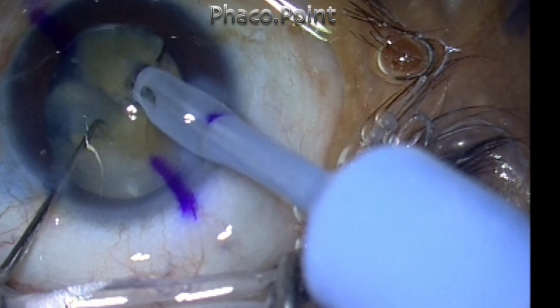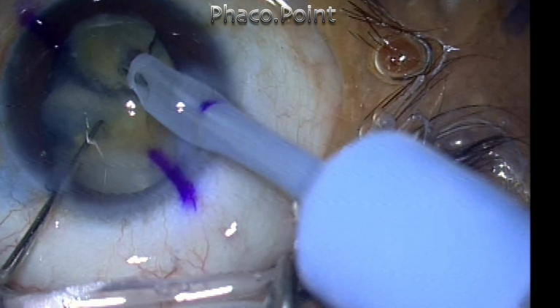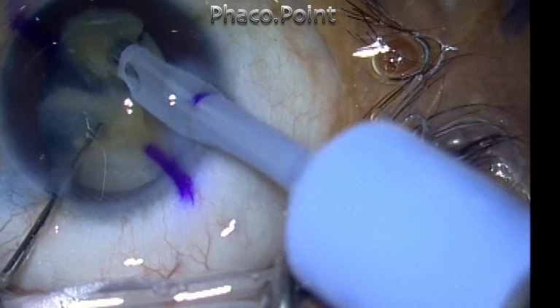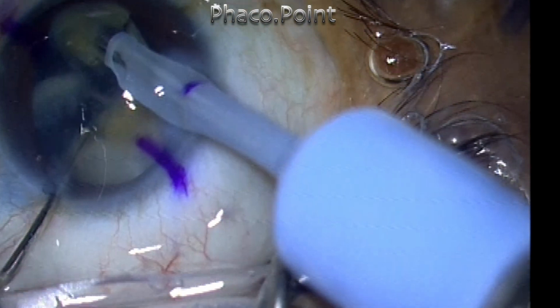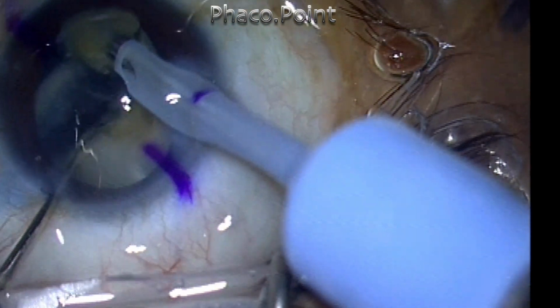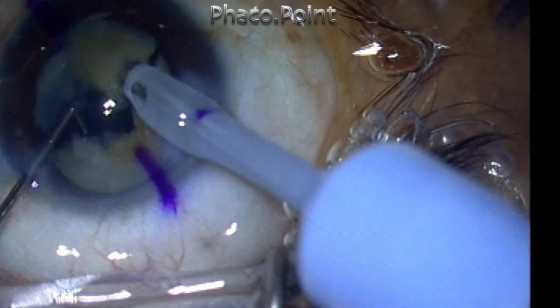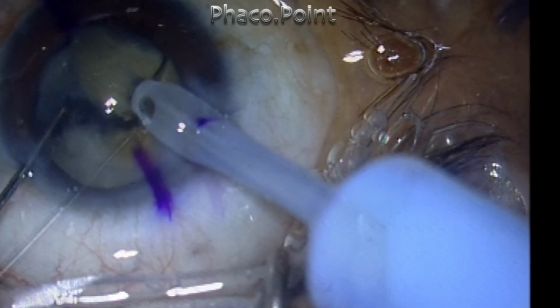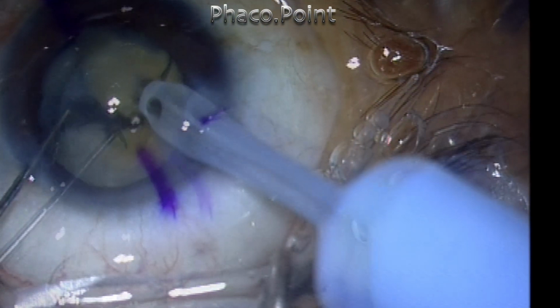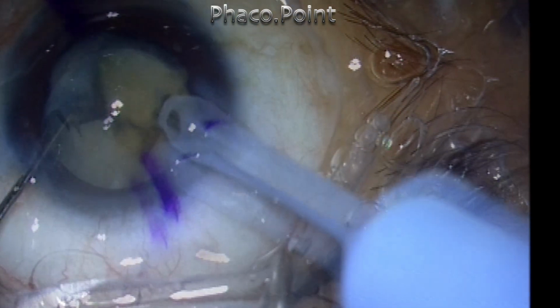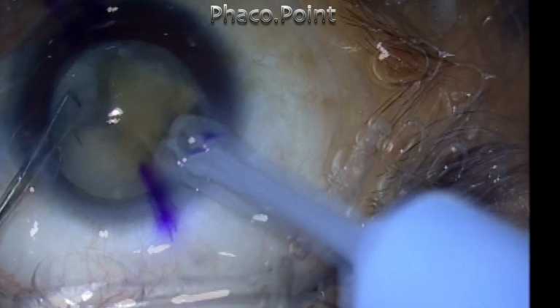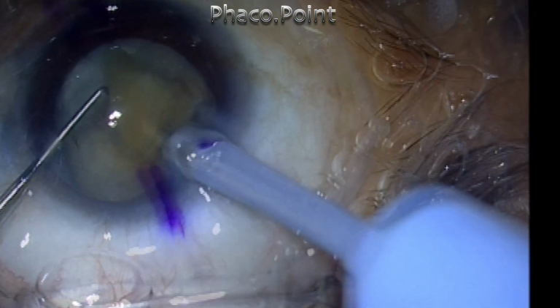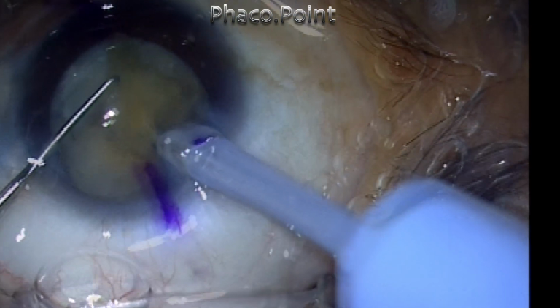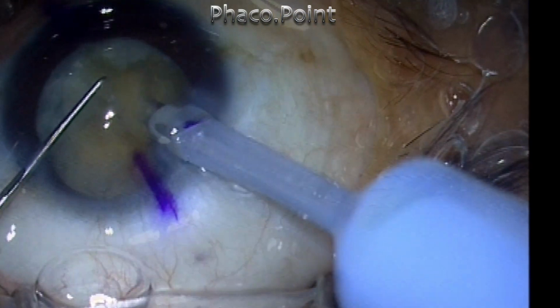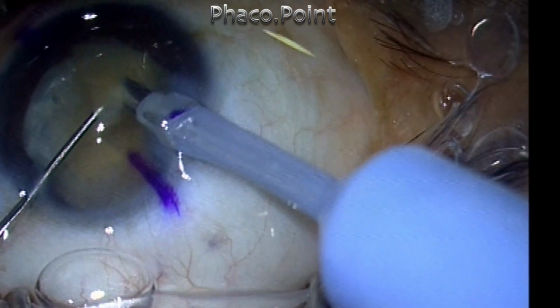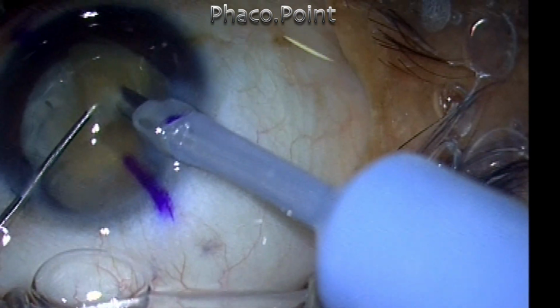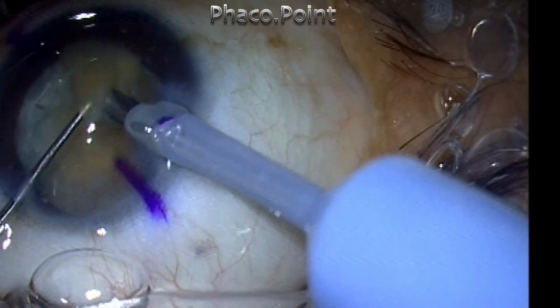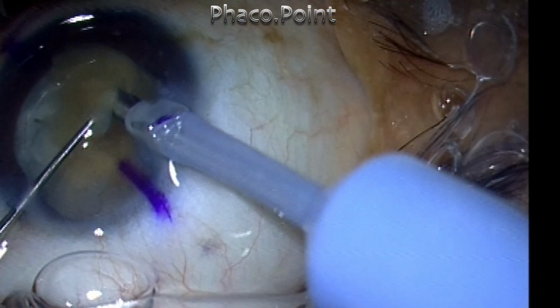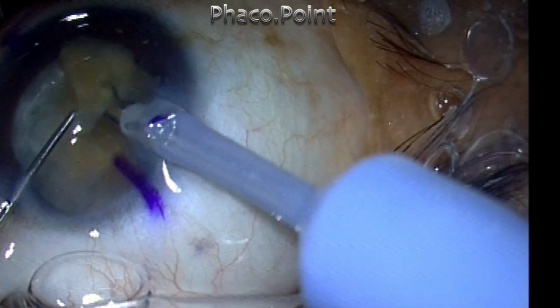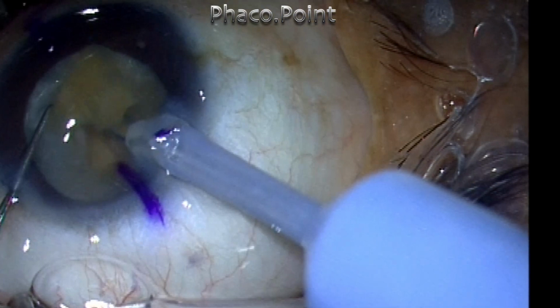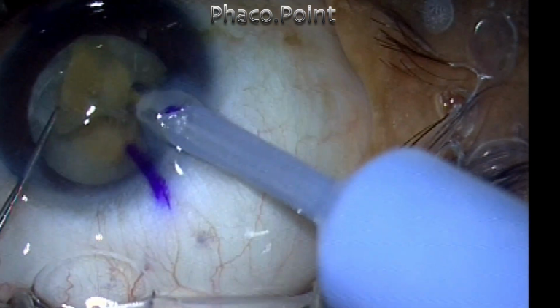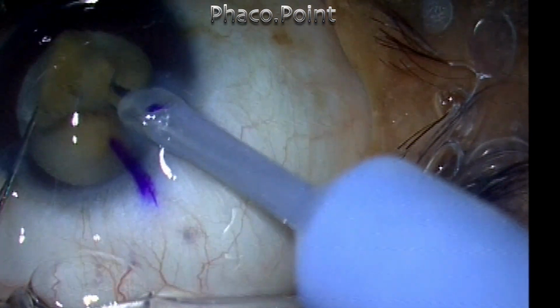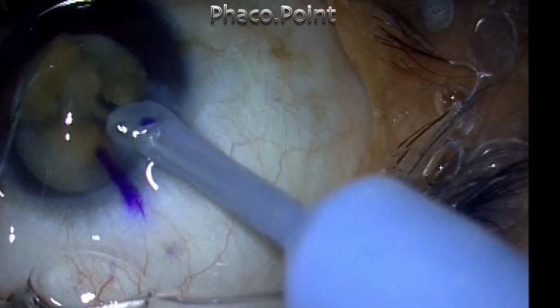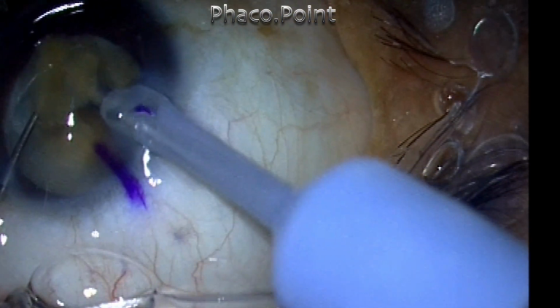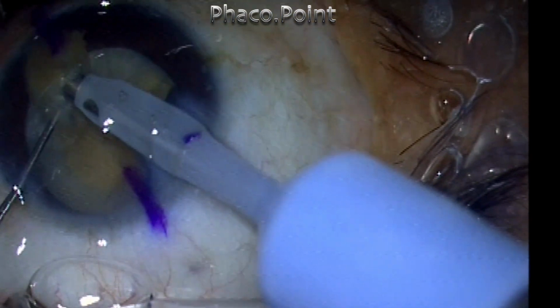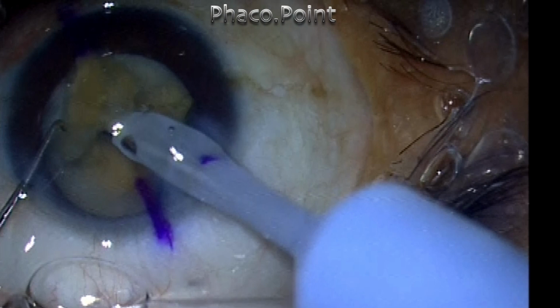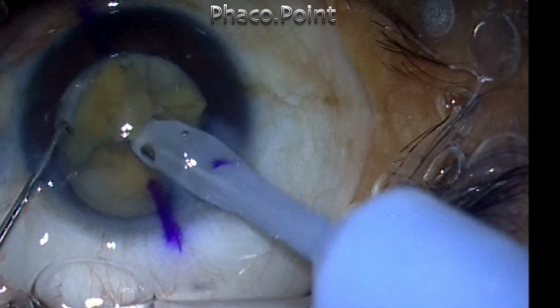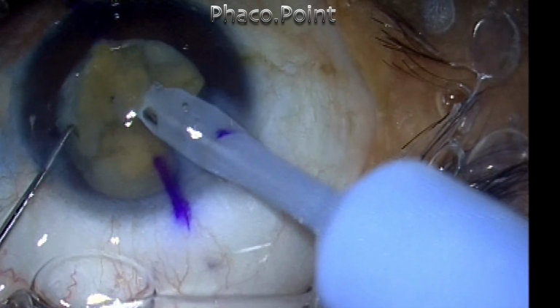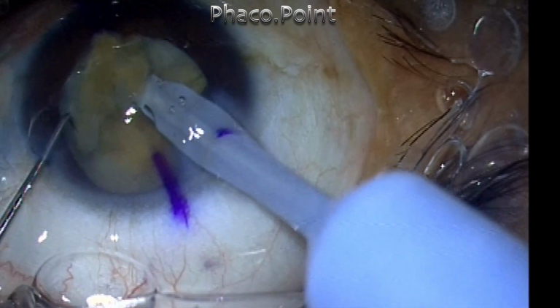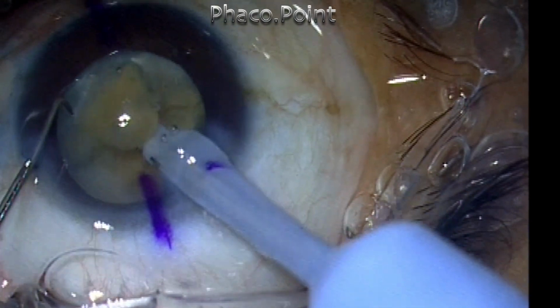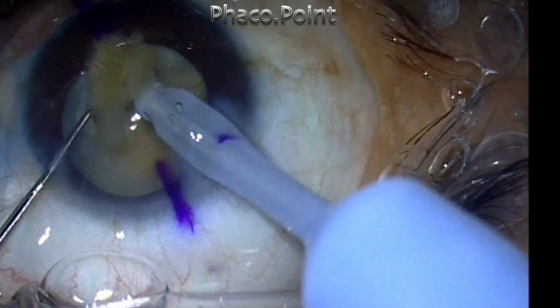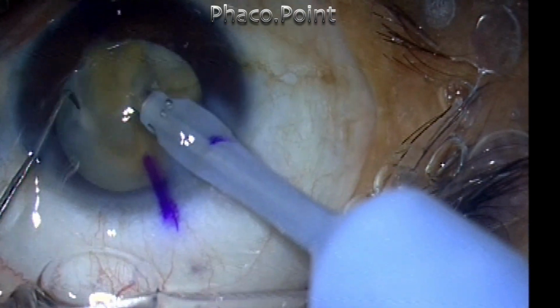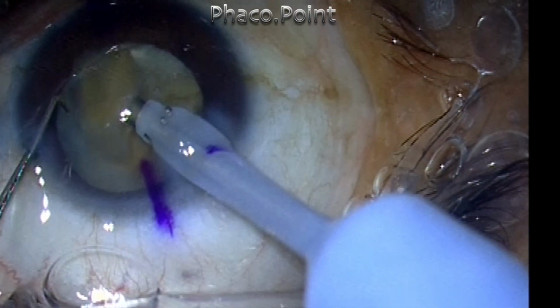Now, once you have broken it down, with the same multi-burst mode, I'm emulsifying these fragments once they have been created.